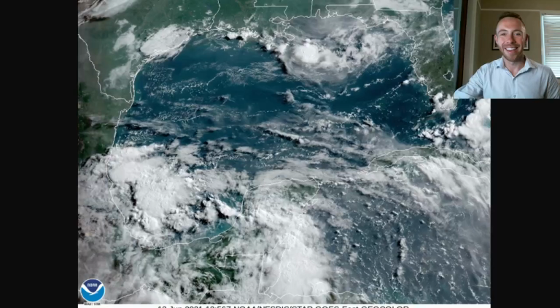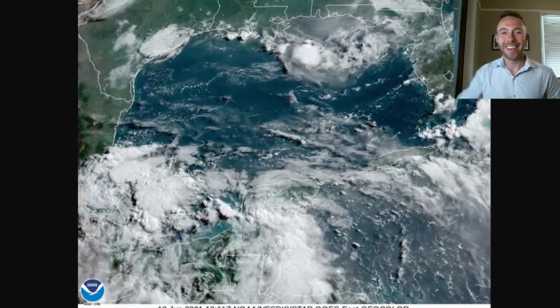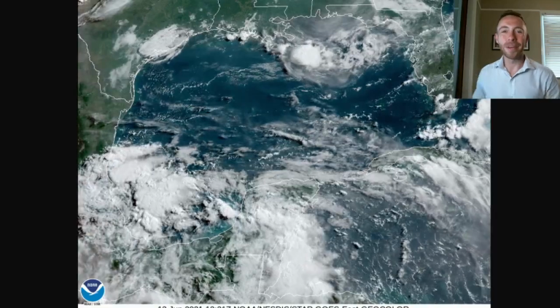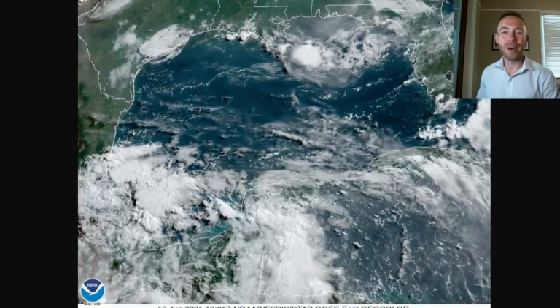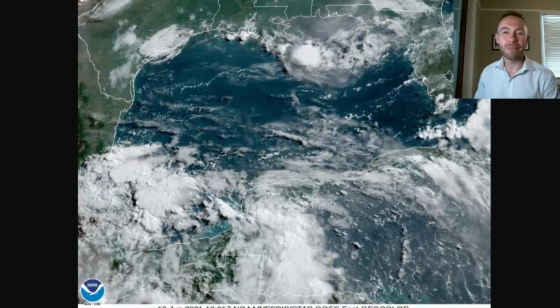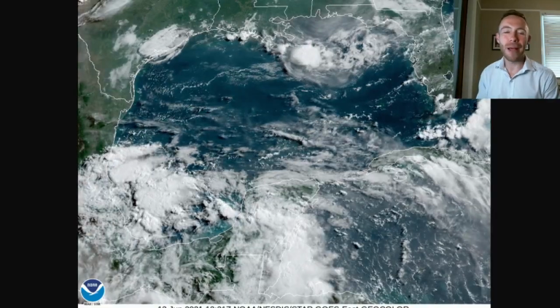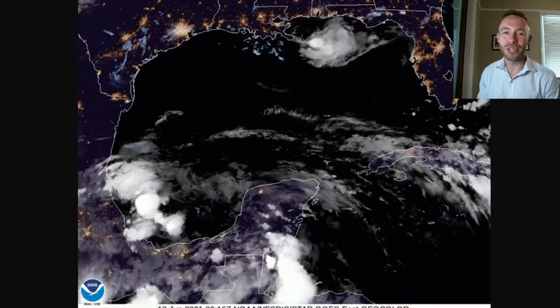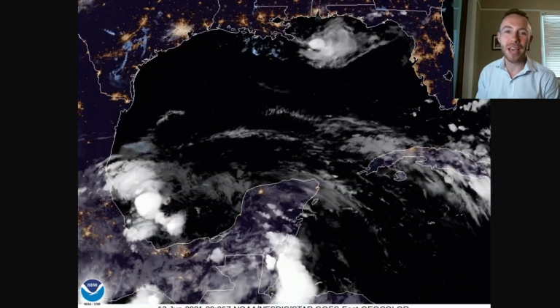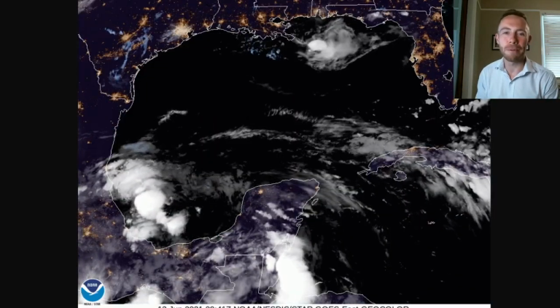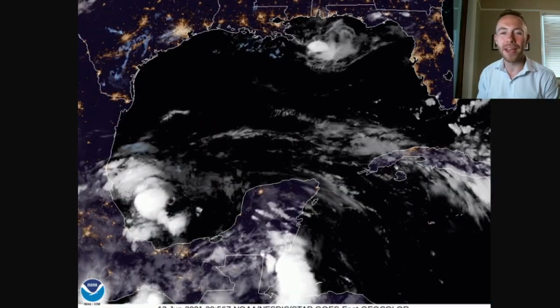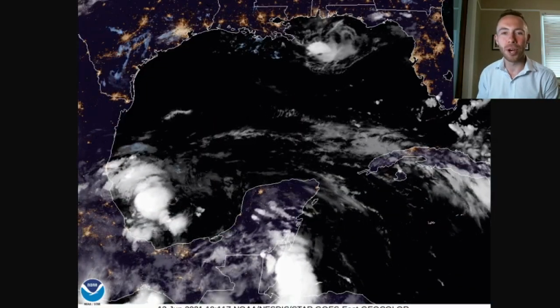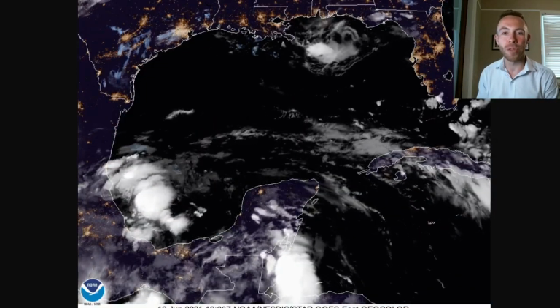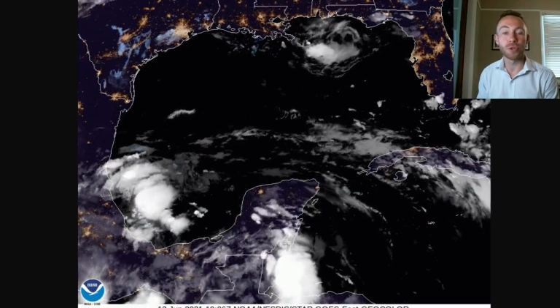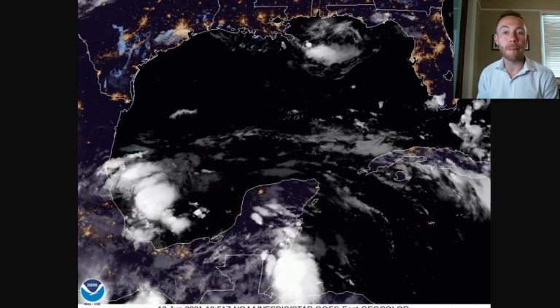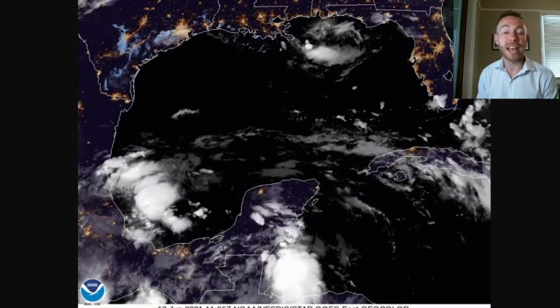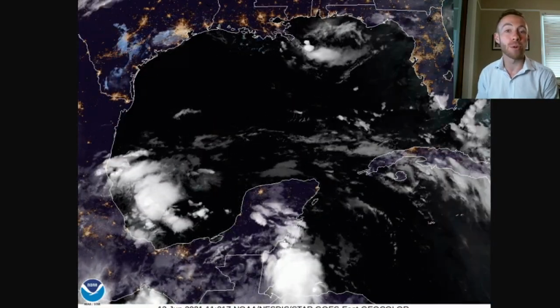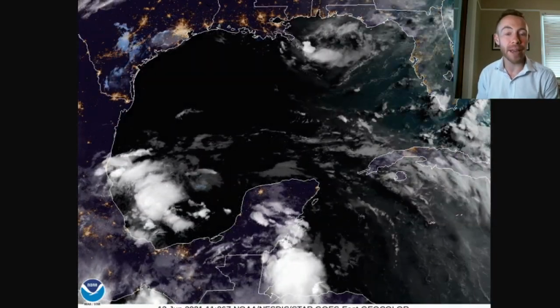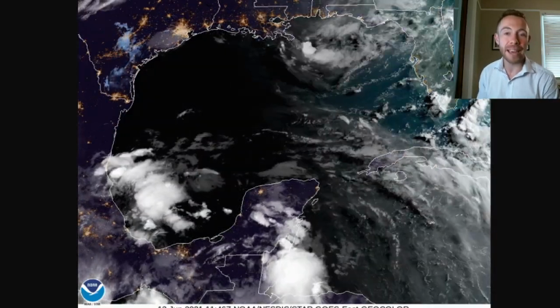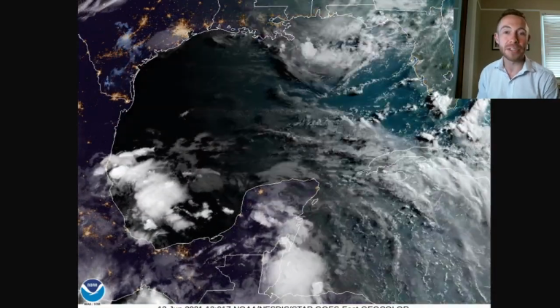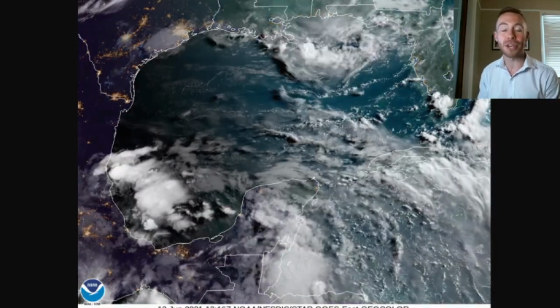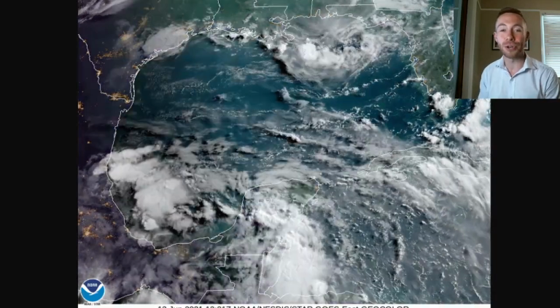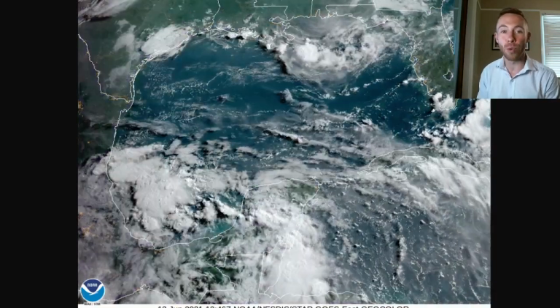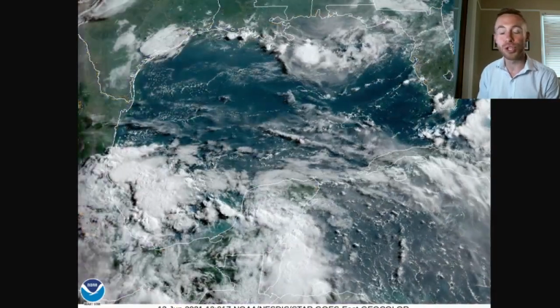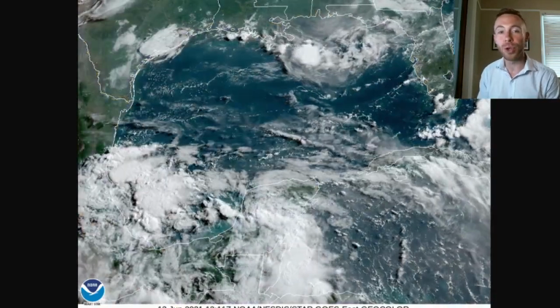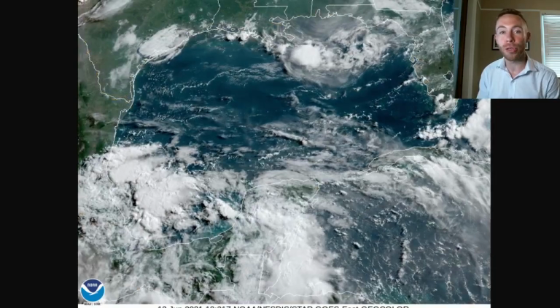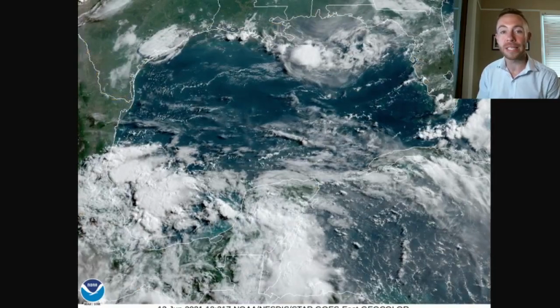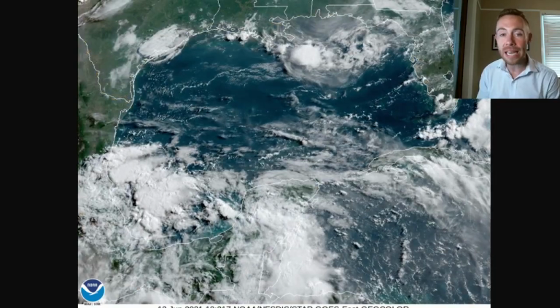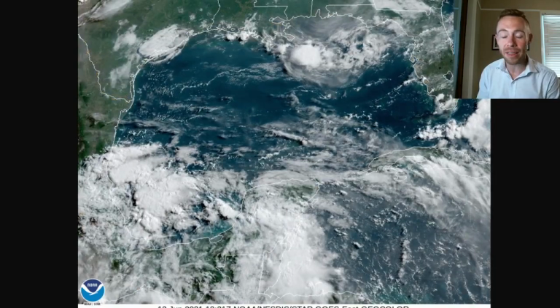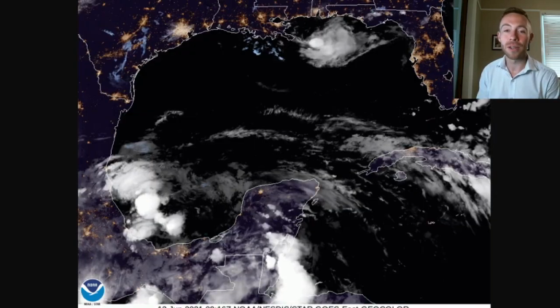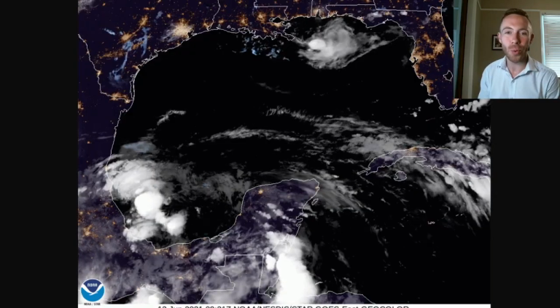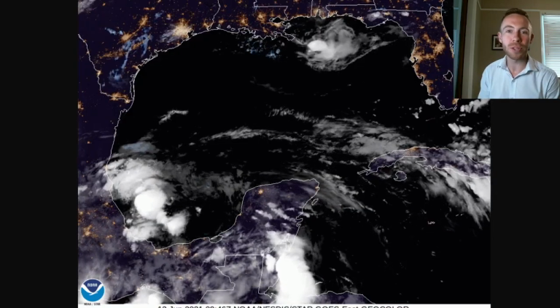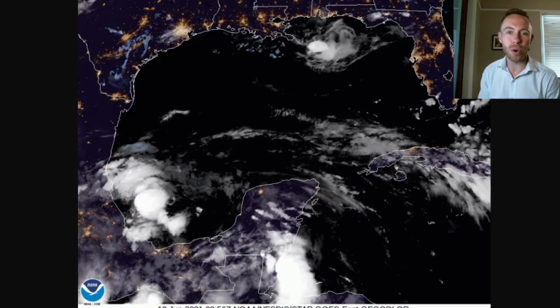Hey, good morning. Meteorologist Scott Pilier here with your Tropics Outlook and Discussion for June 13th, 2021.